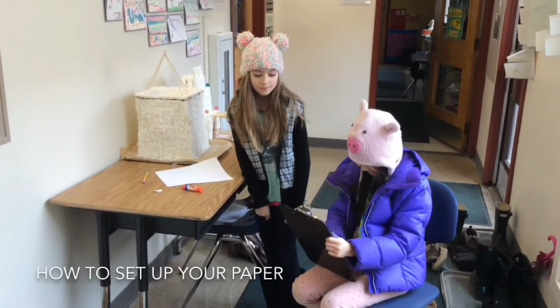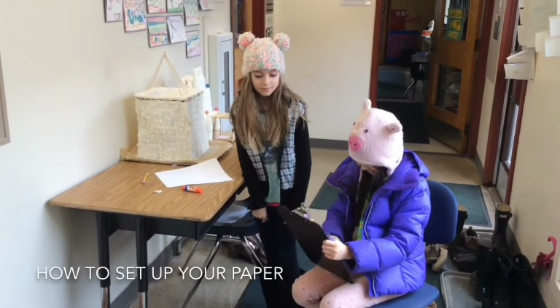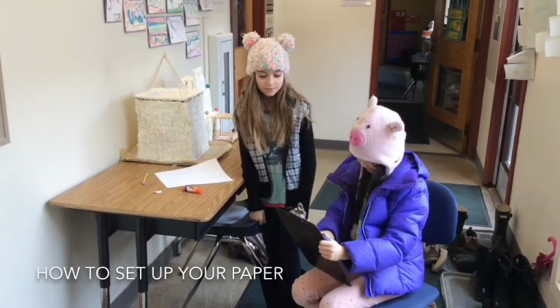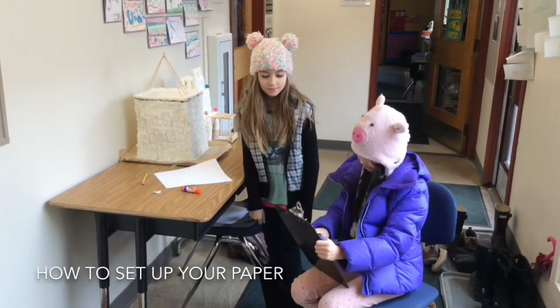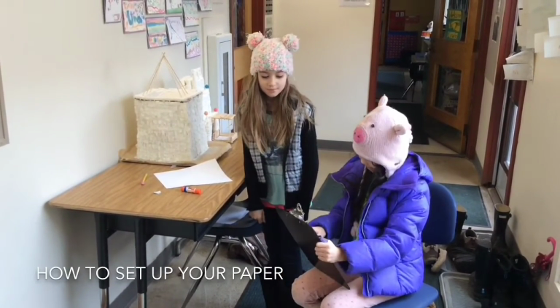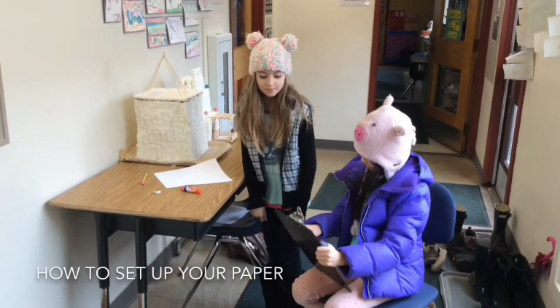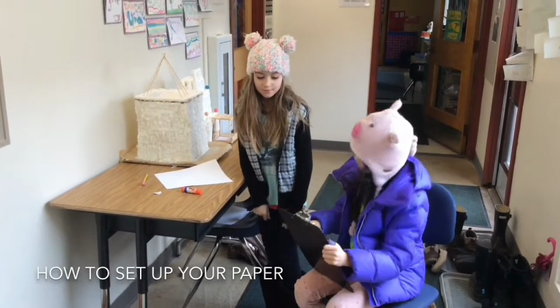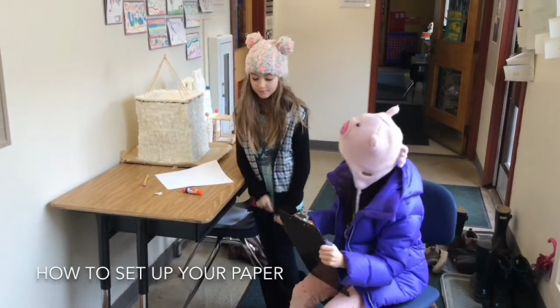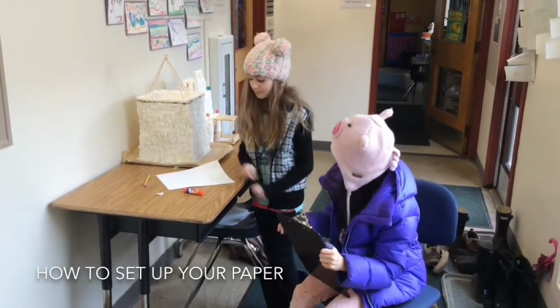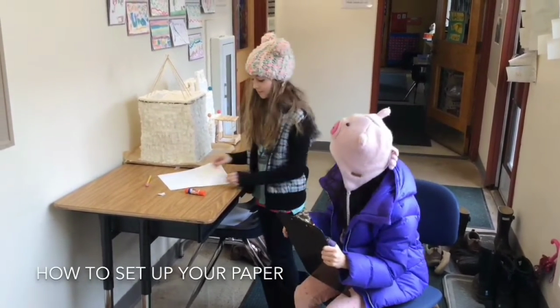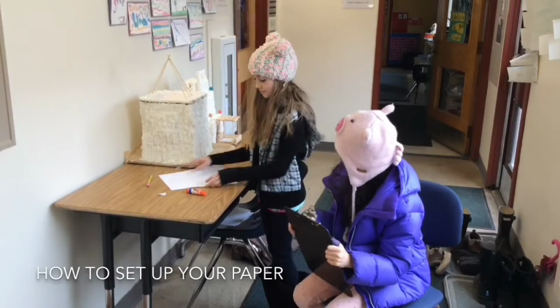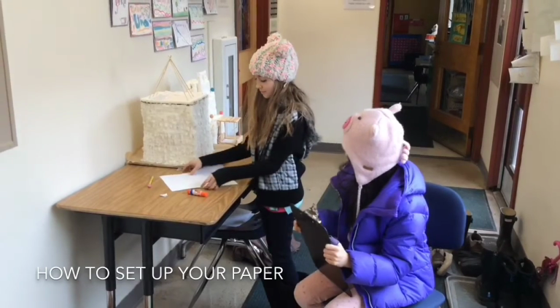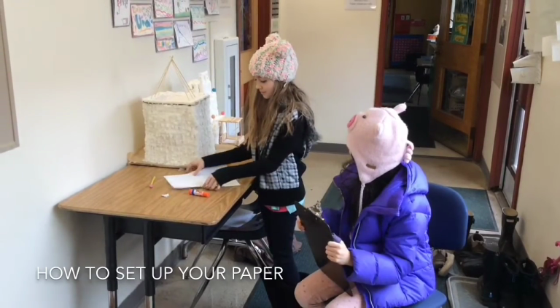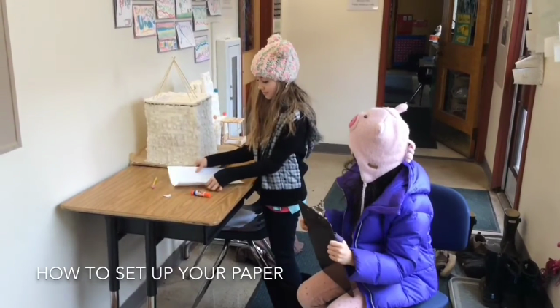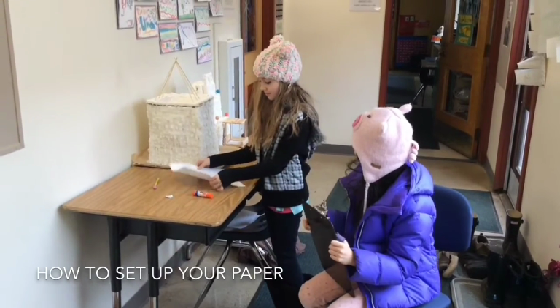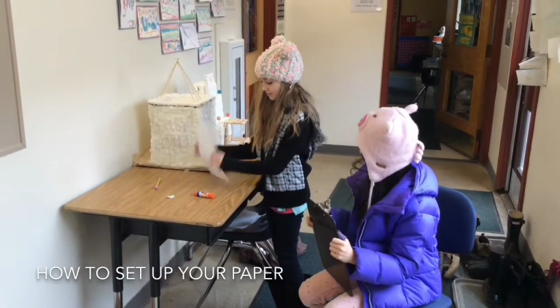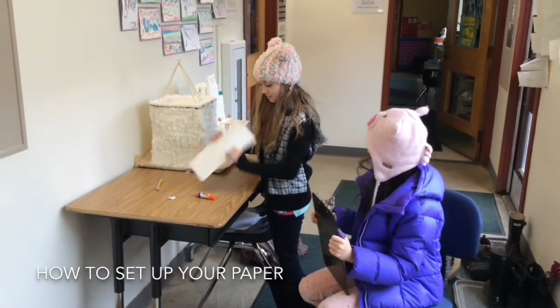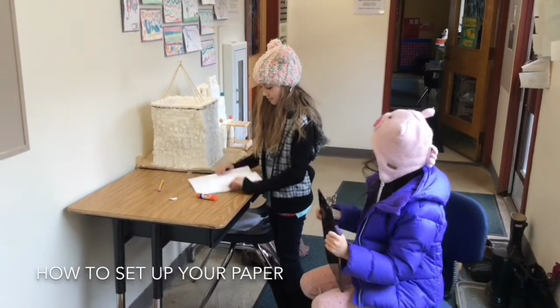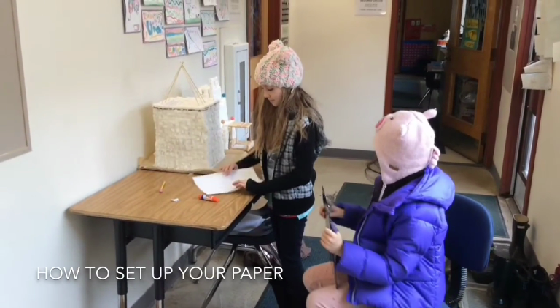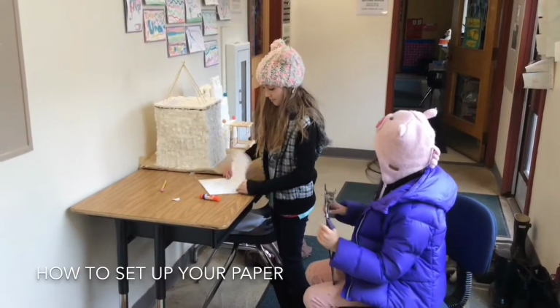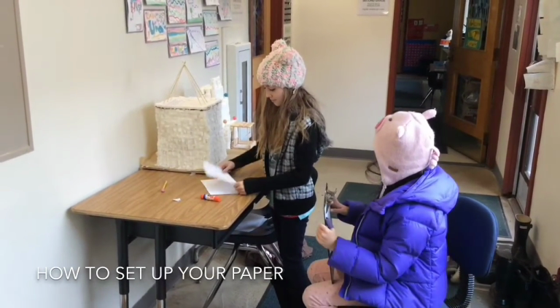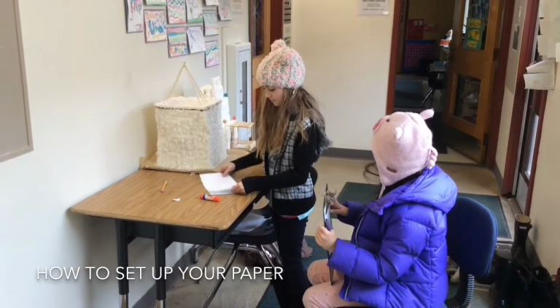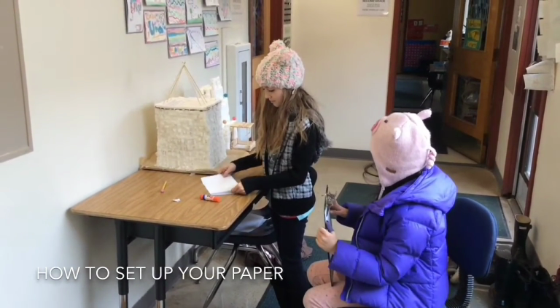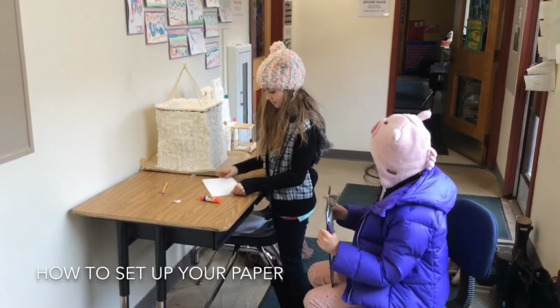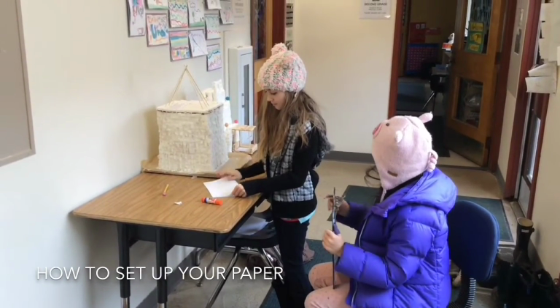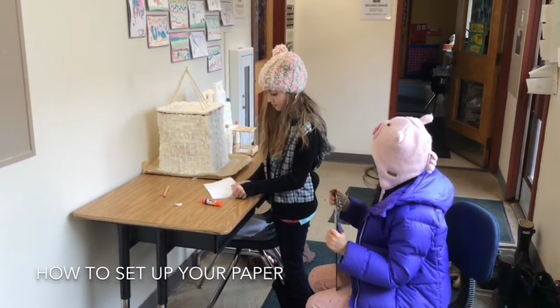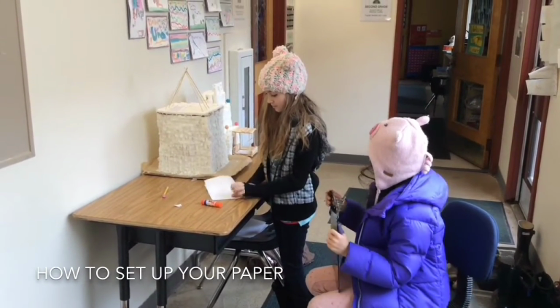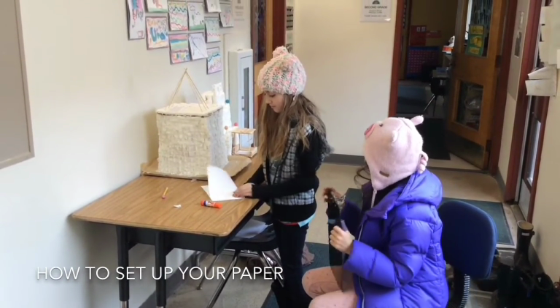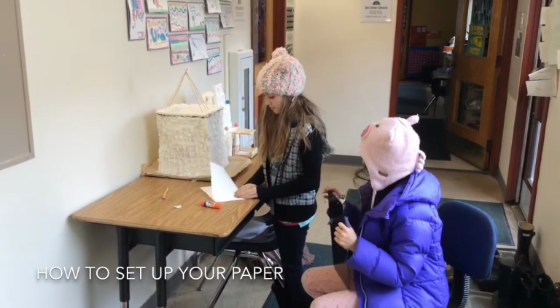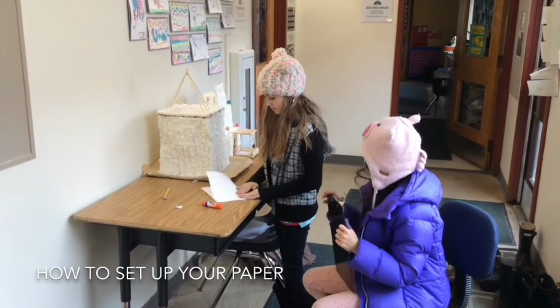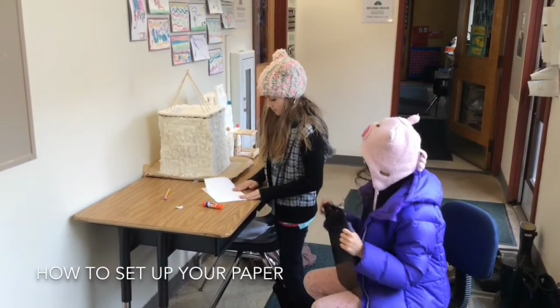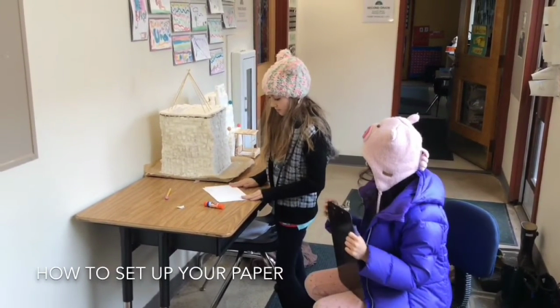How do I fold the paper? You take it and you fold it in half once and crease it.